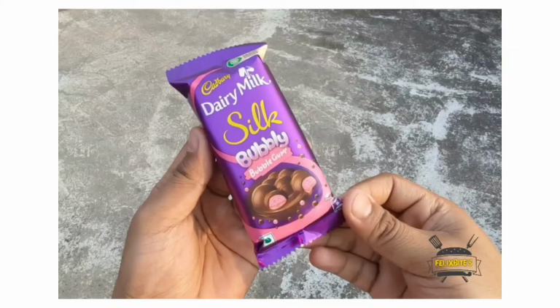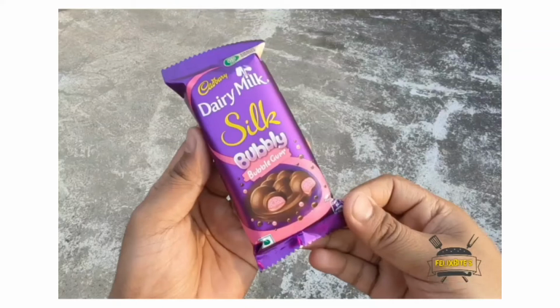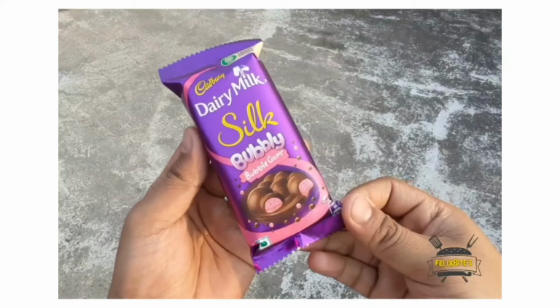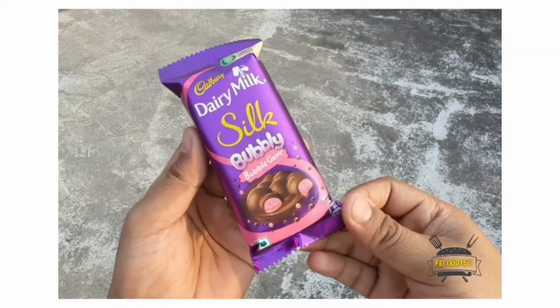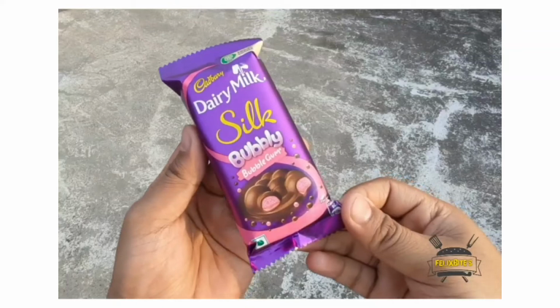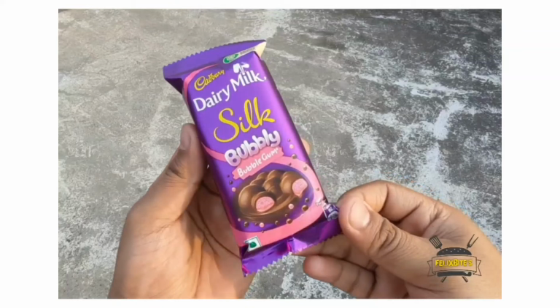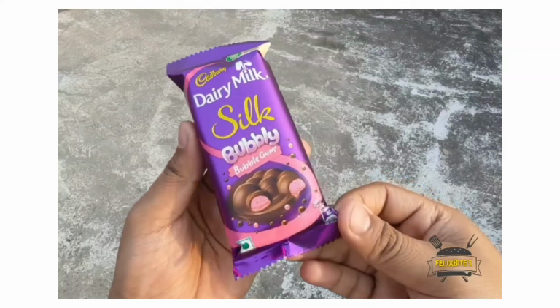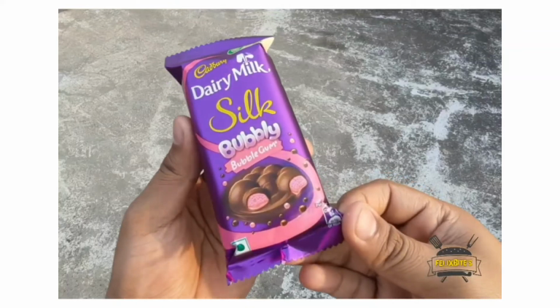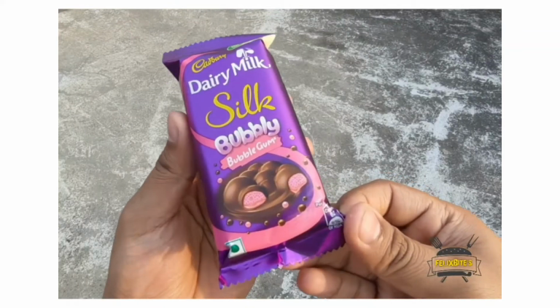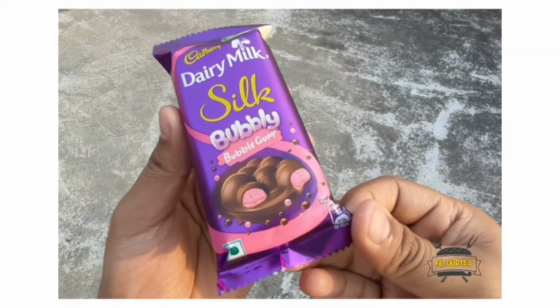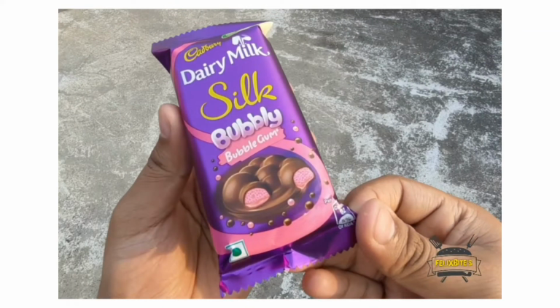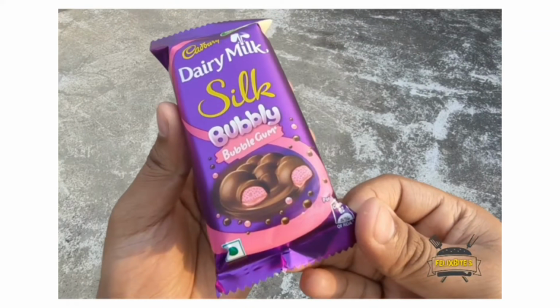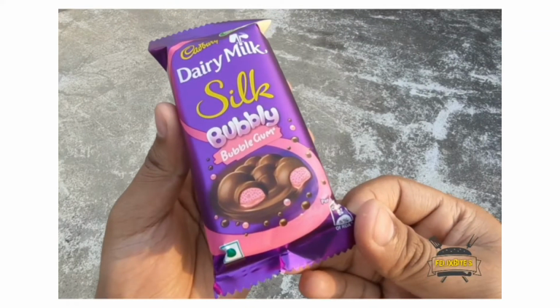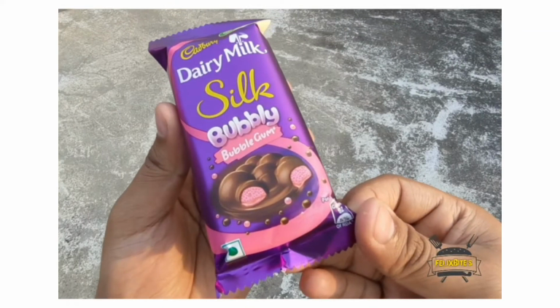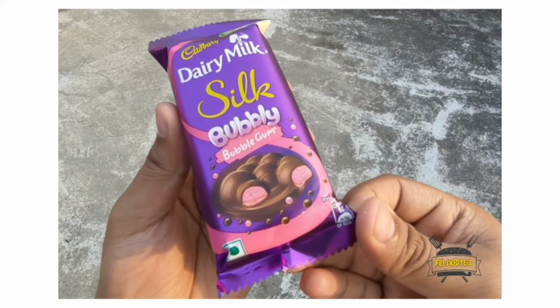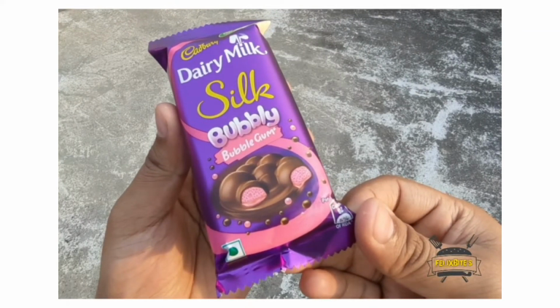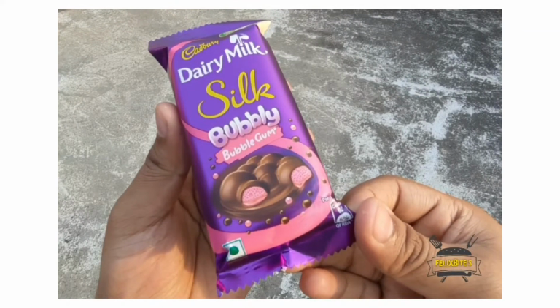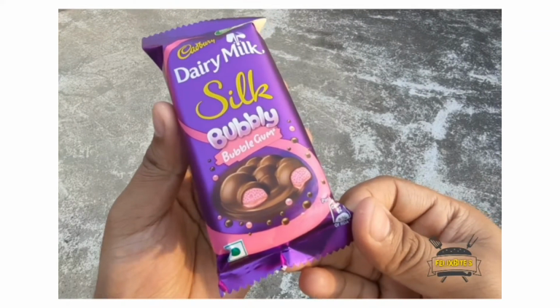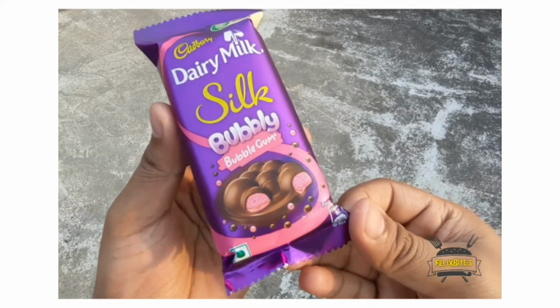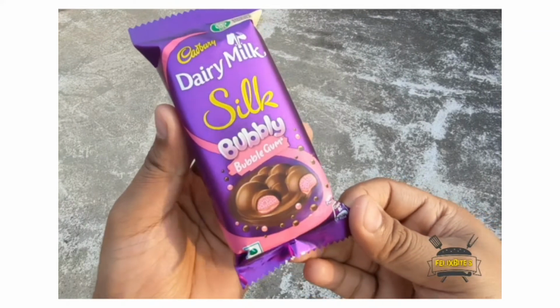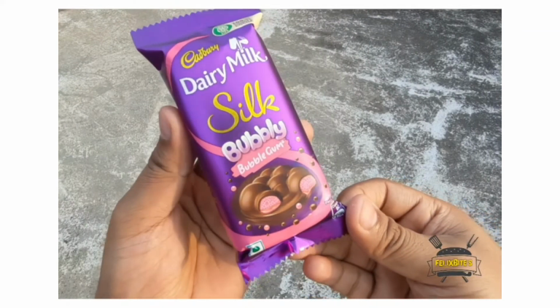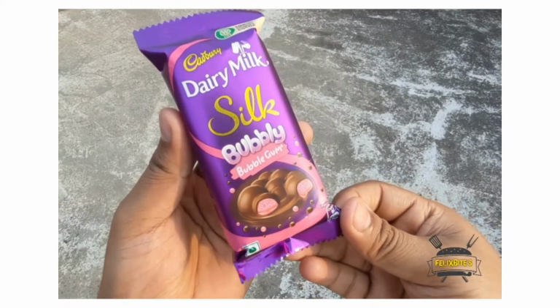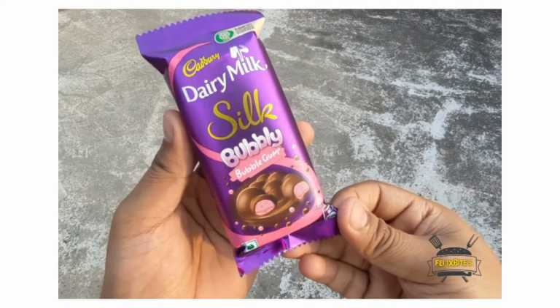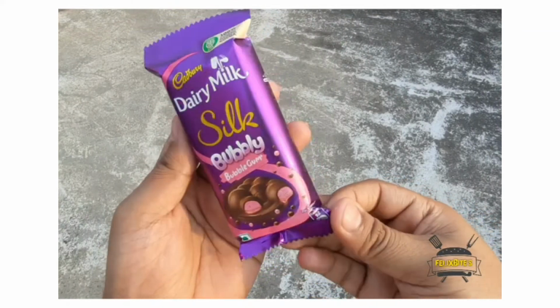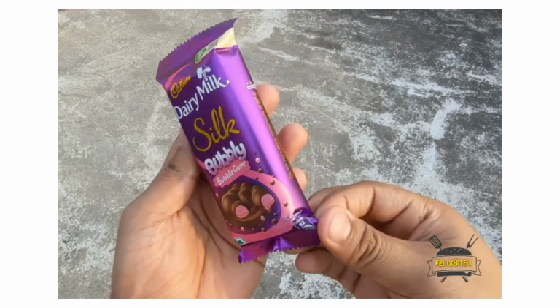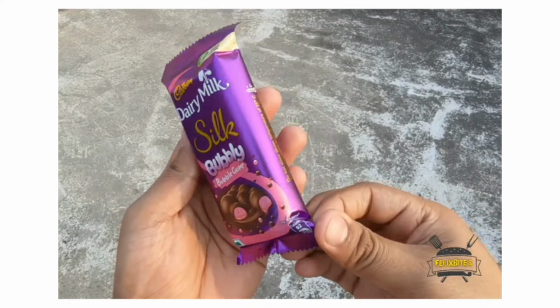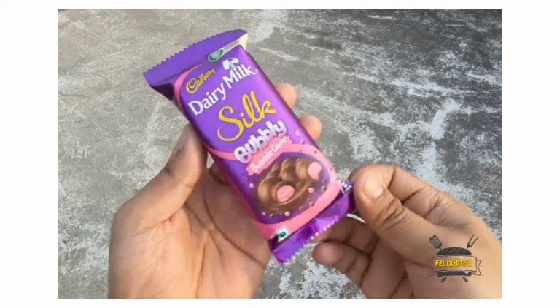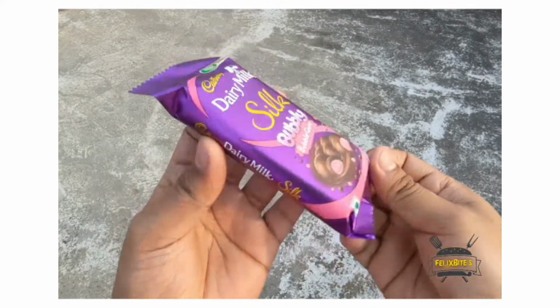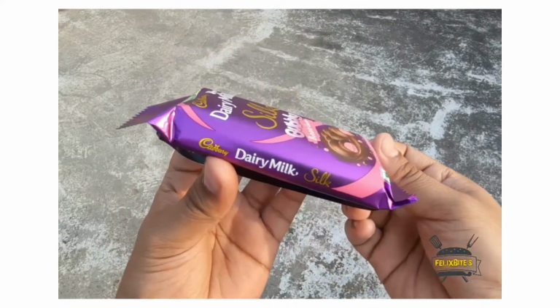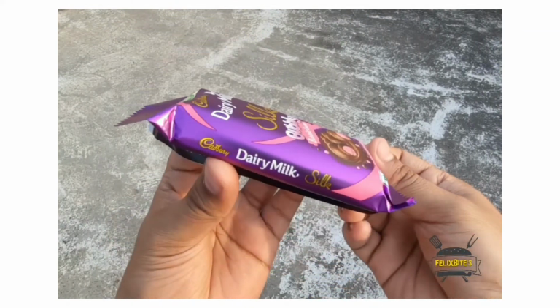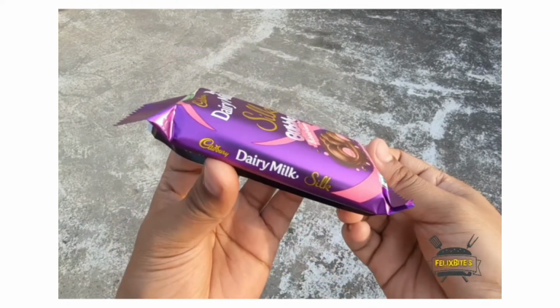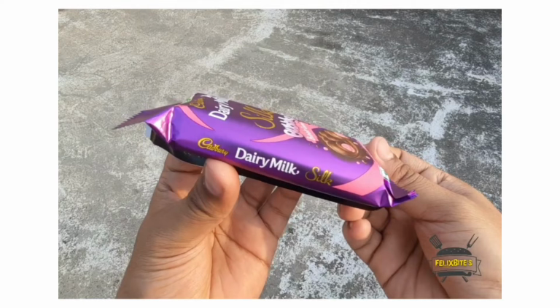Hey guys! Welcome to Felix Bite! Now we're going to see Cadbury Bubbly Bubblegum flavor.